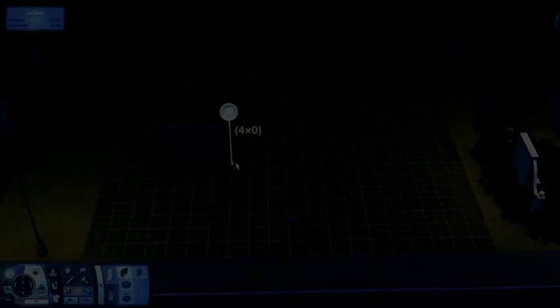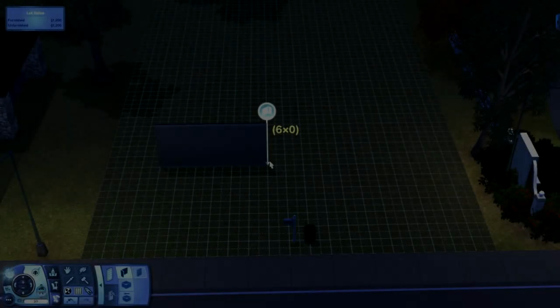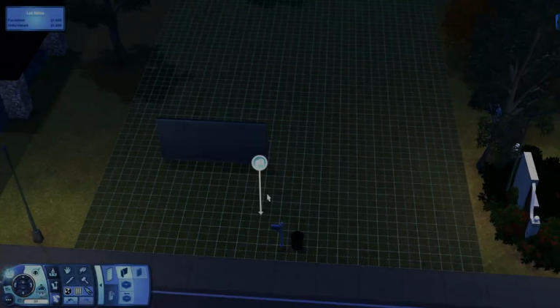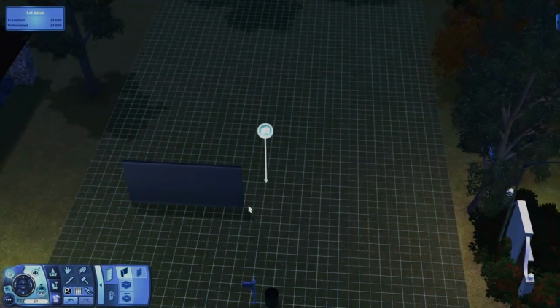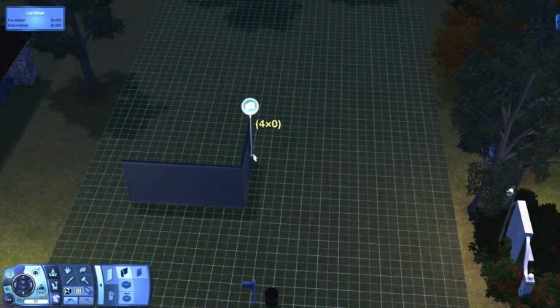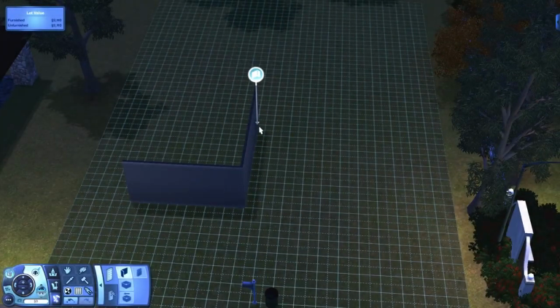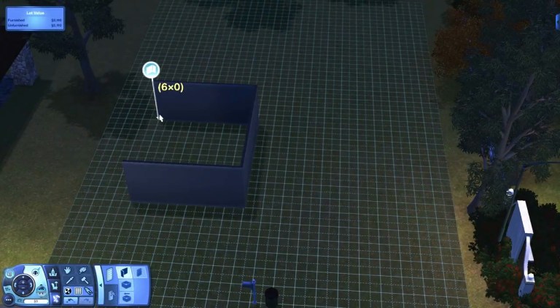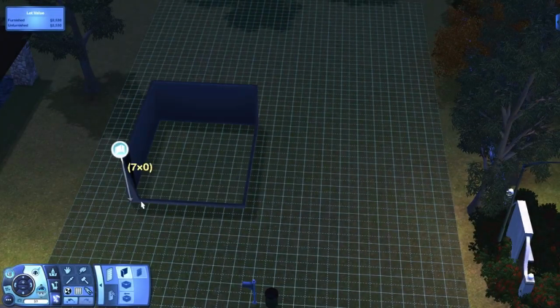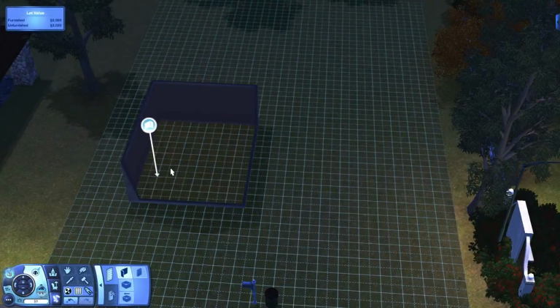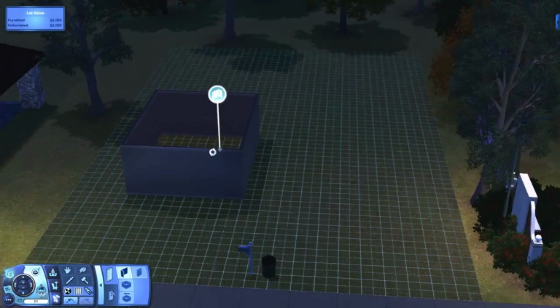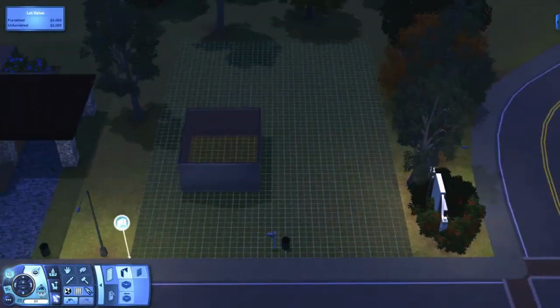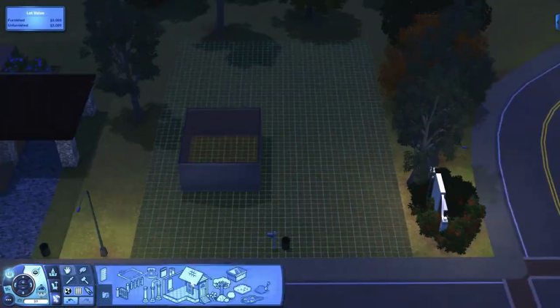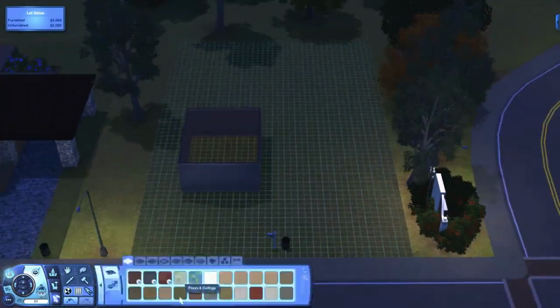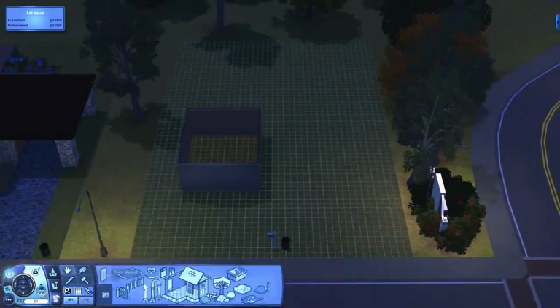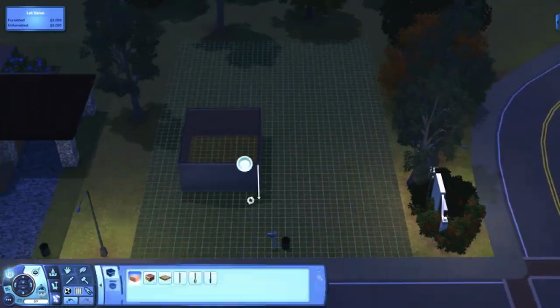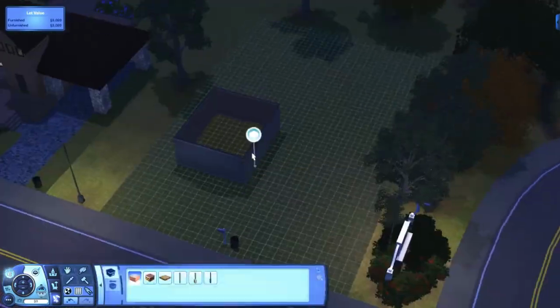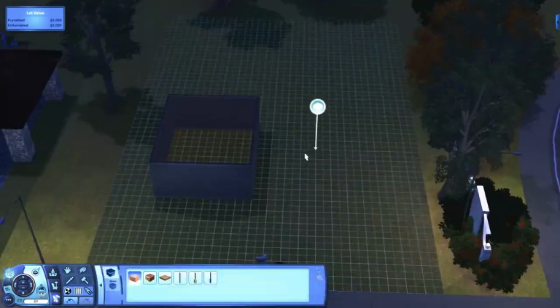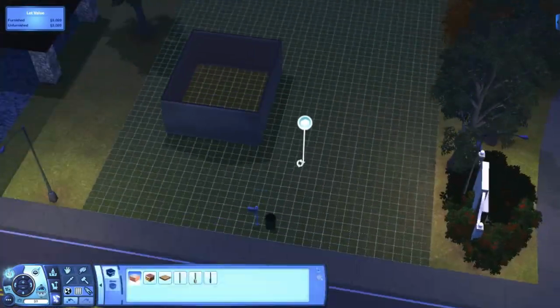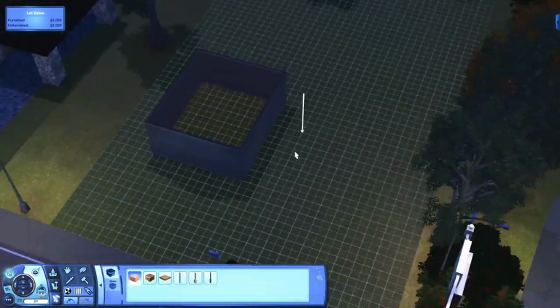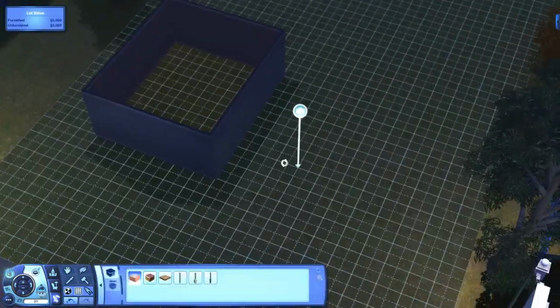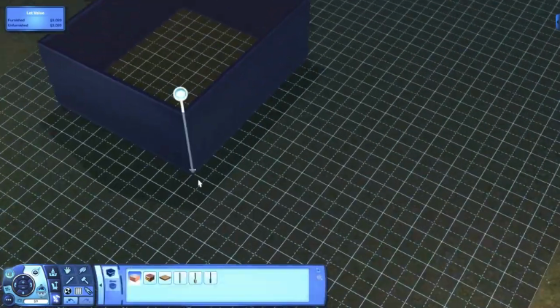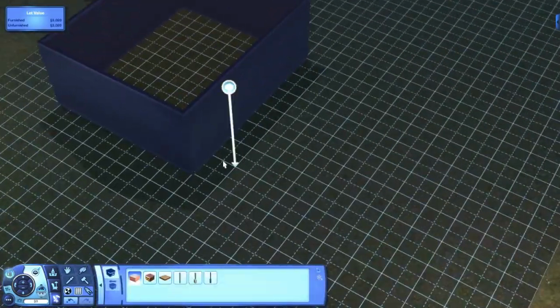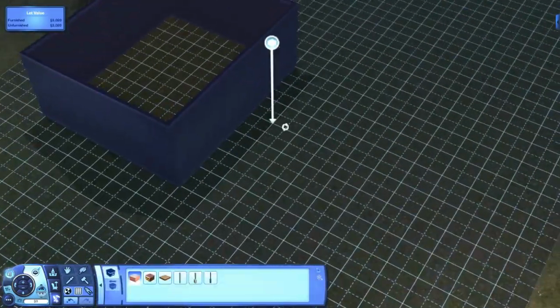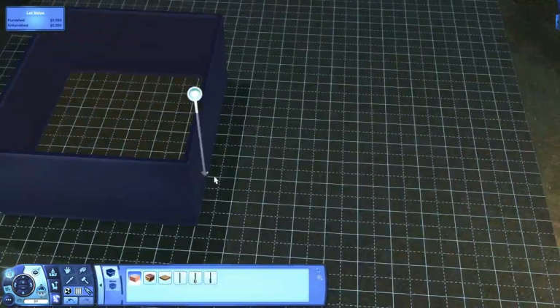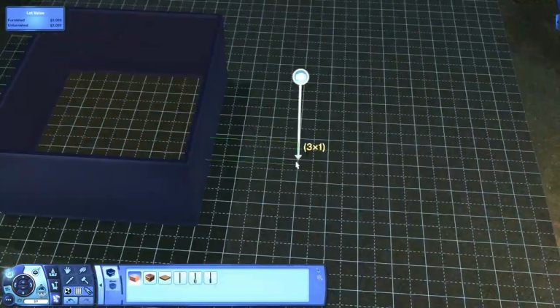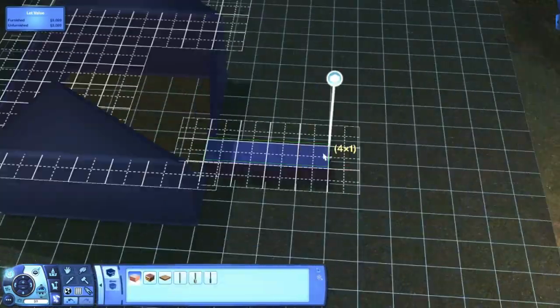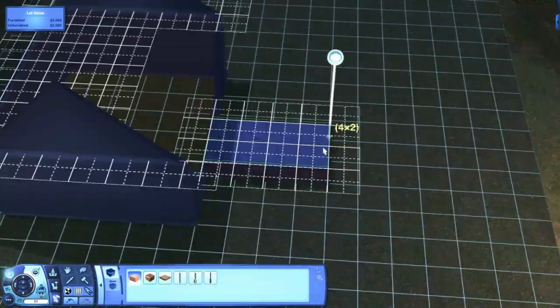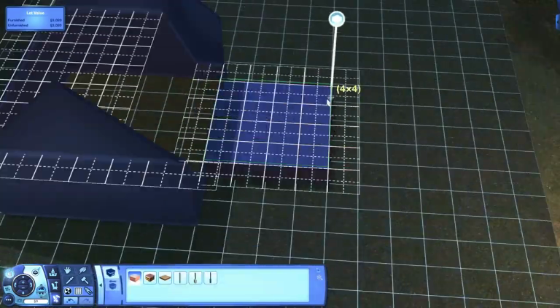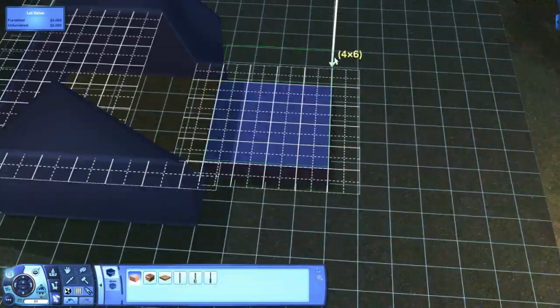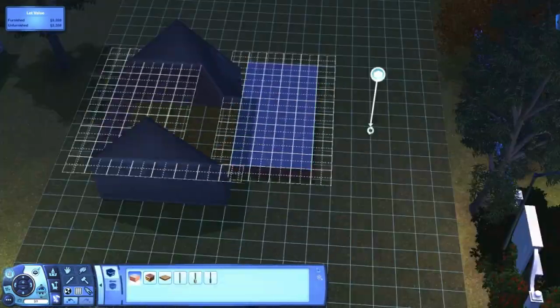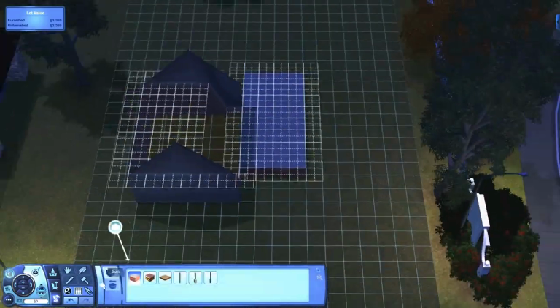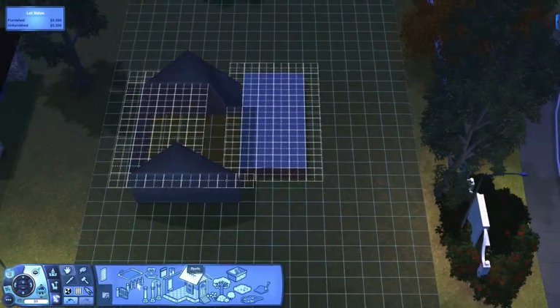Hello, everybody! It's me, Little Simmer, and I'm back with another Sims 3 speed build.